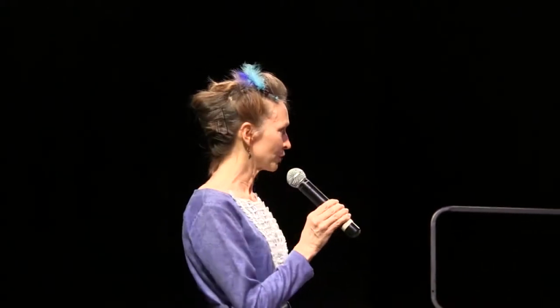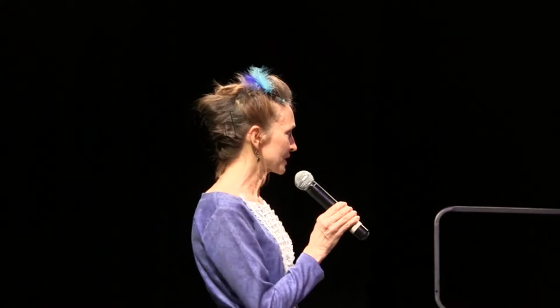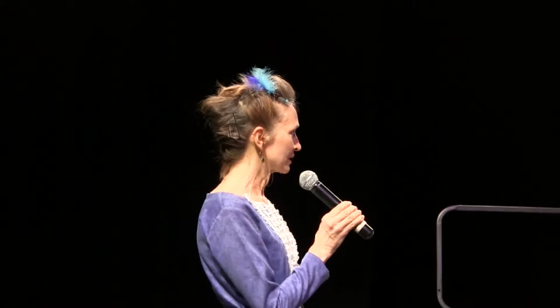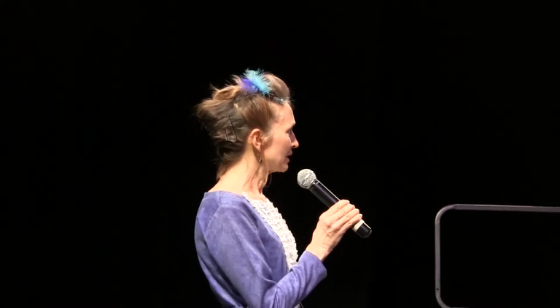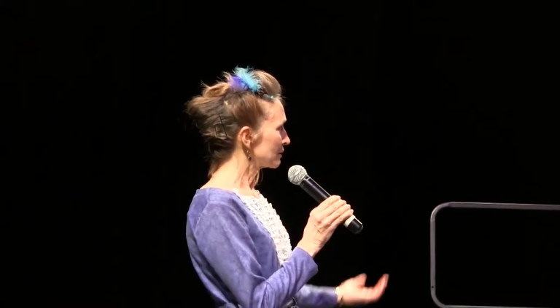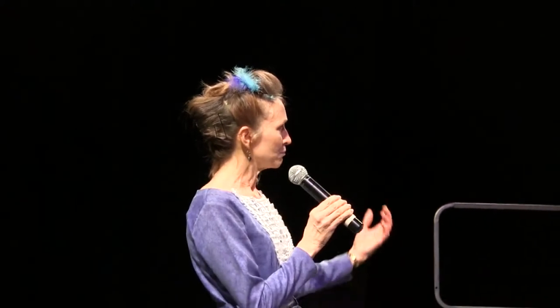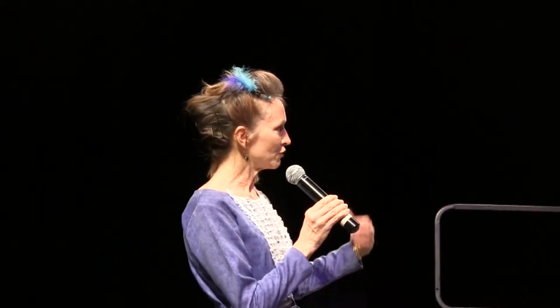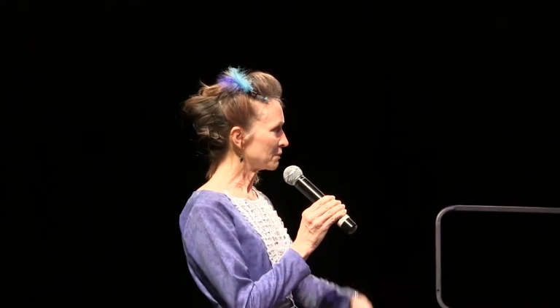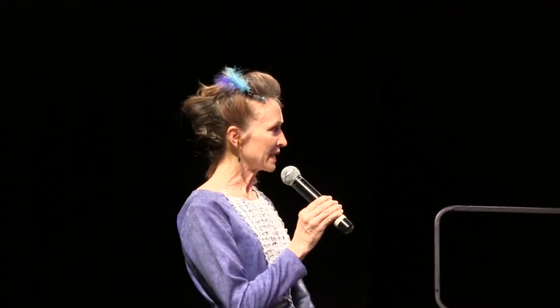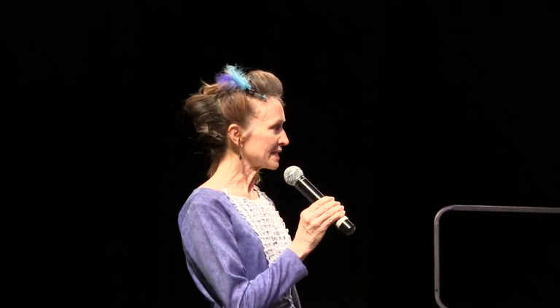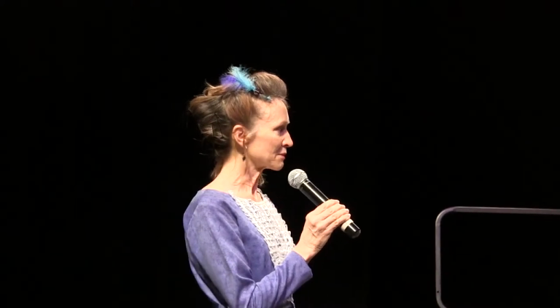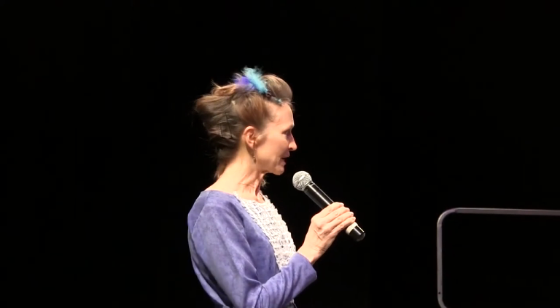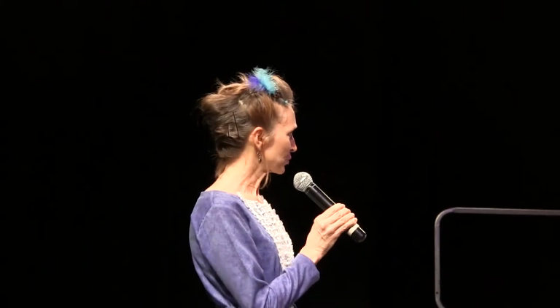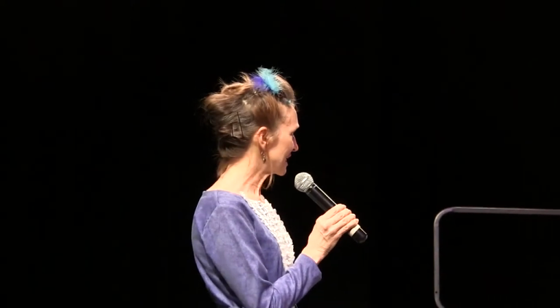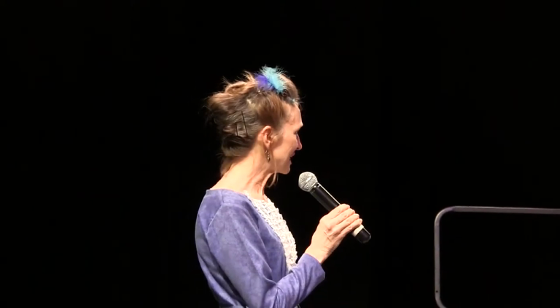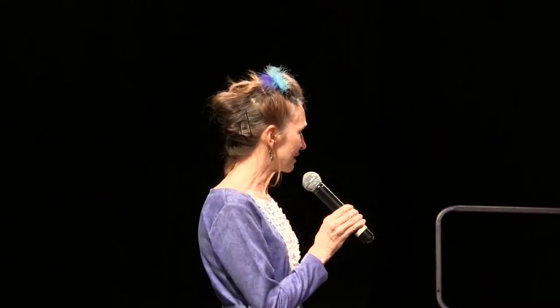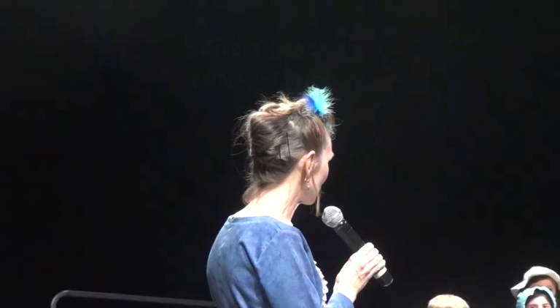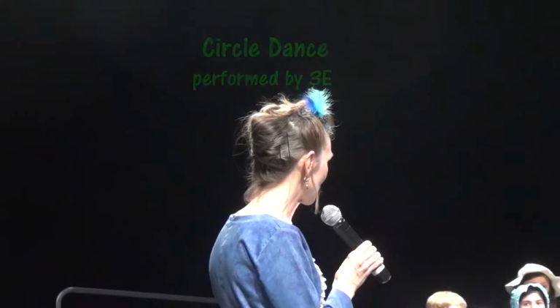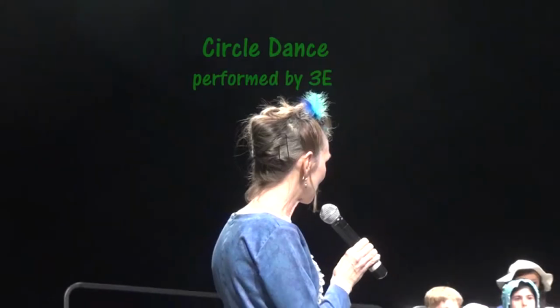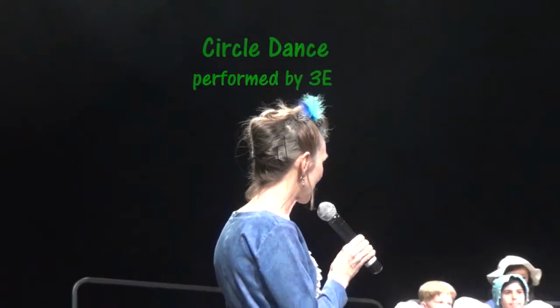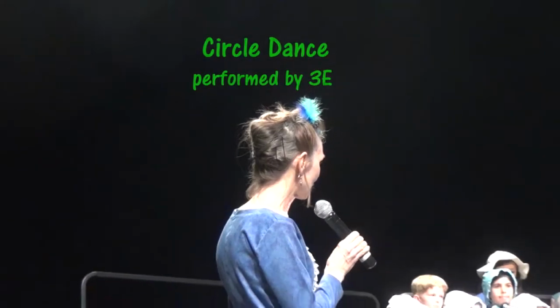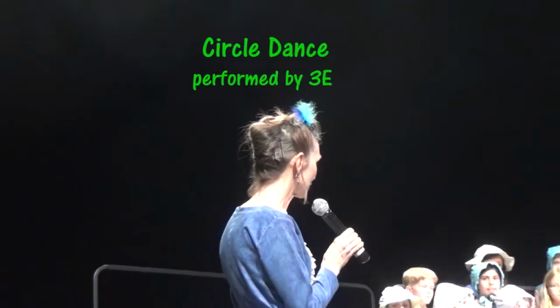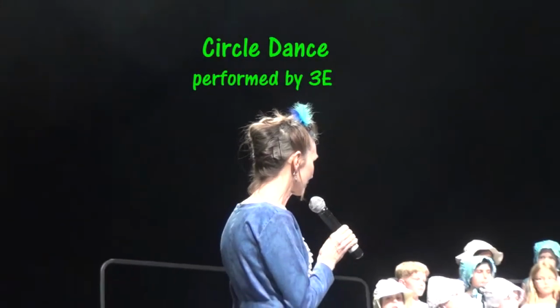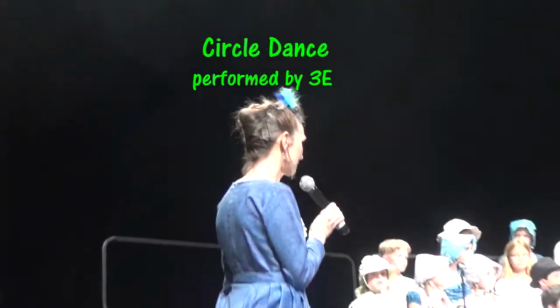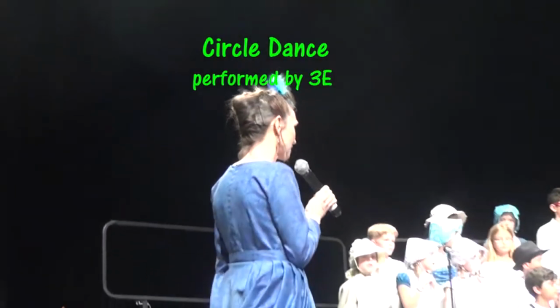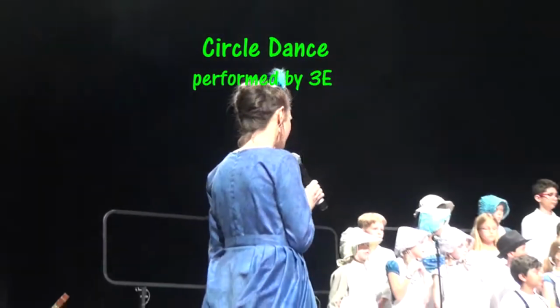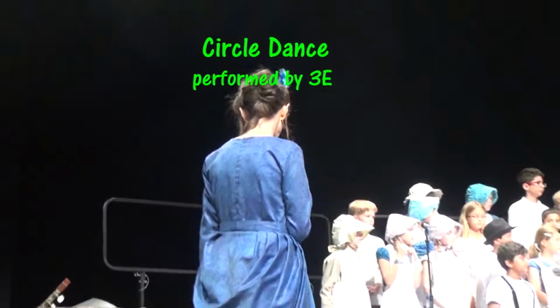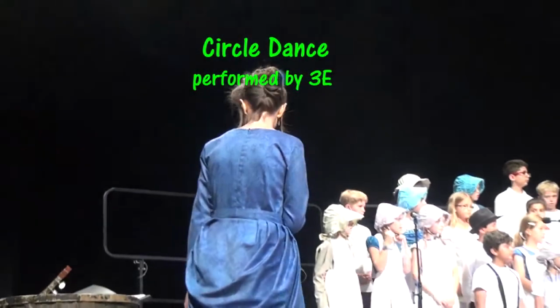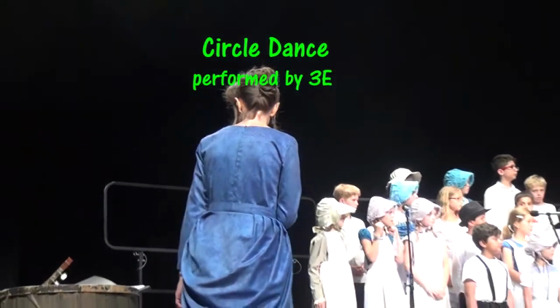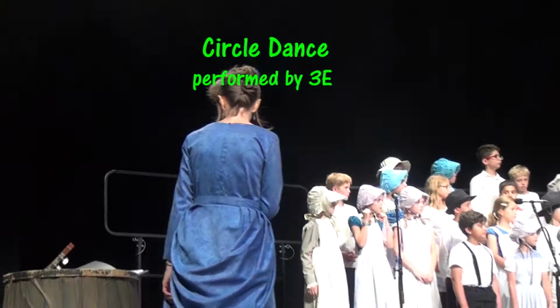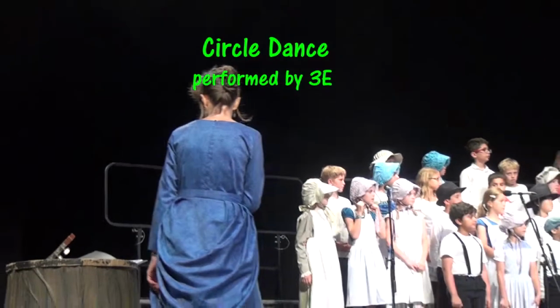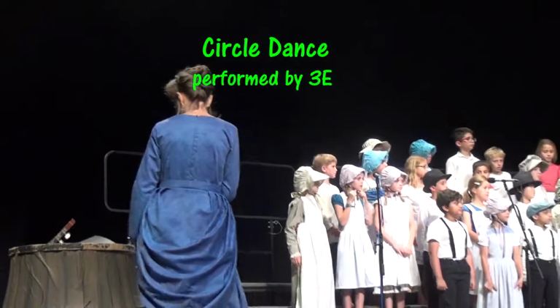Our first movement piece is by 3E. Would you come on down for your dance movement piece?